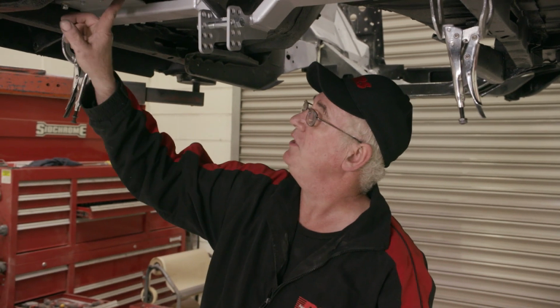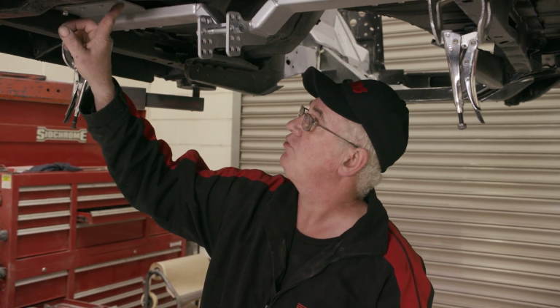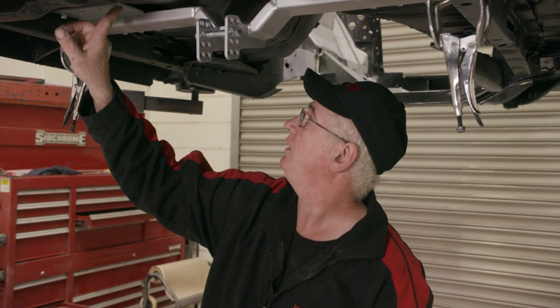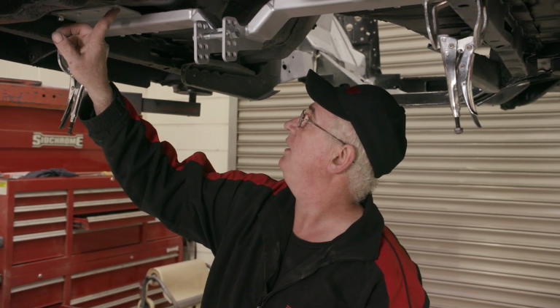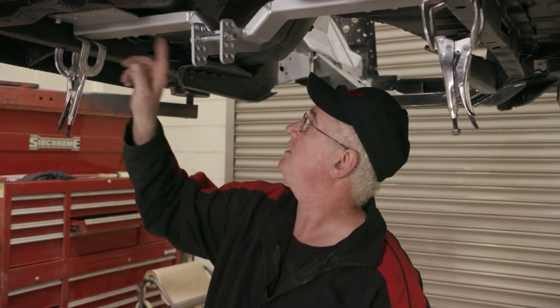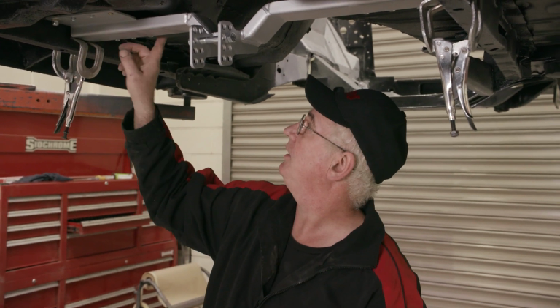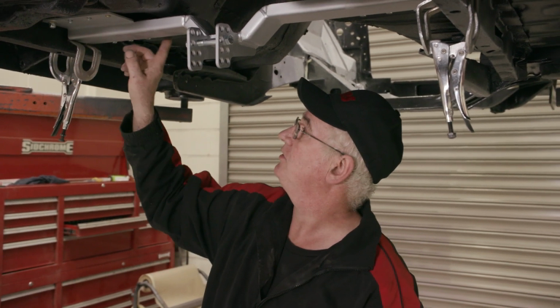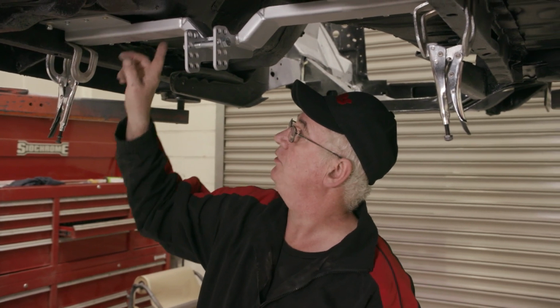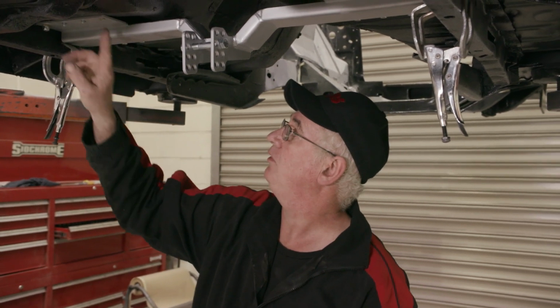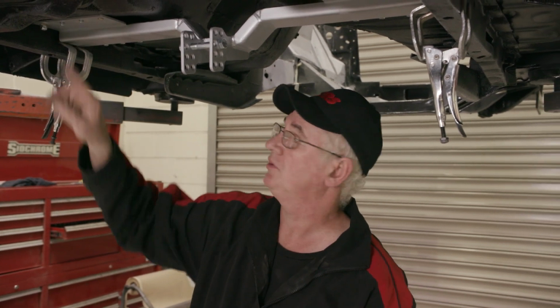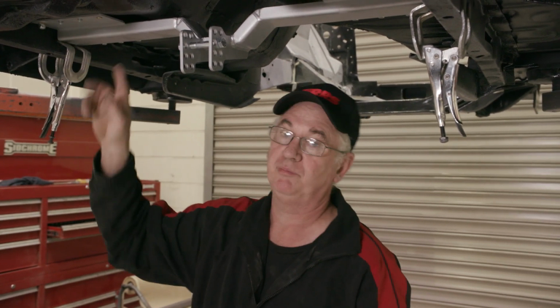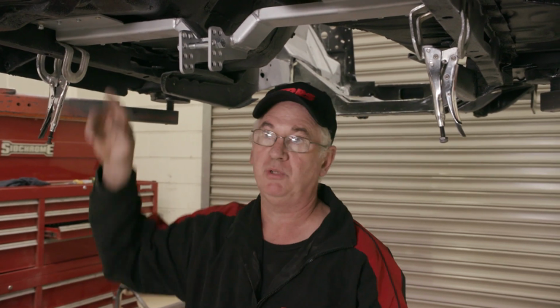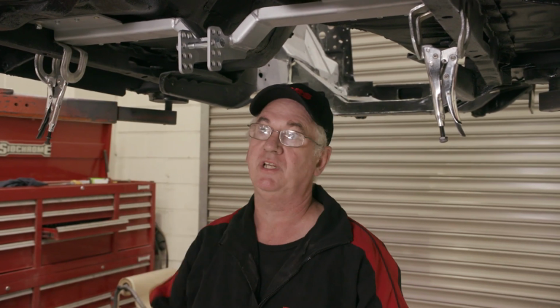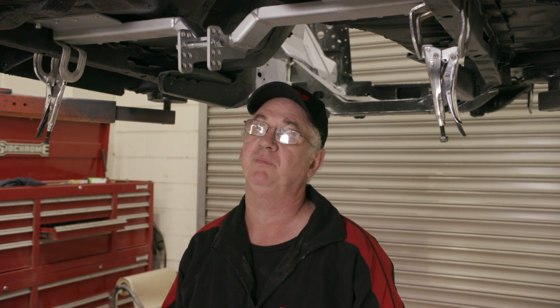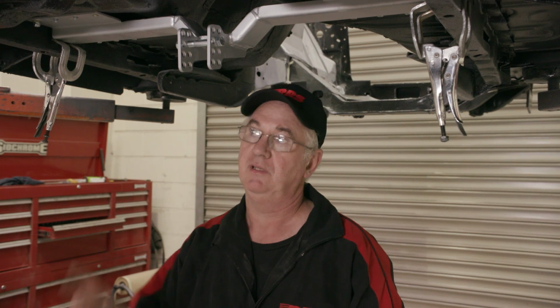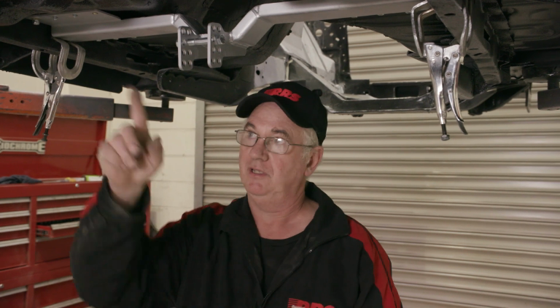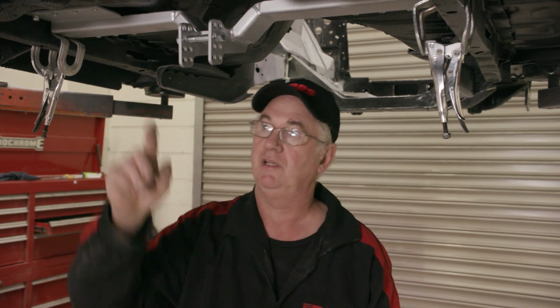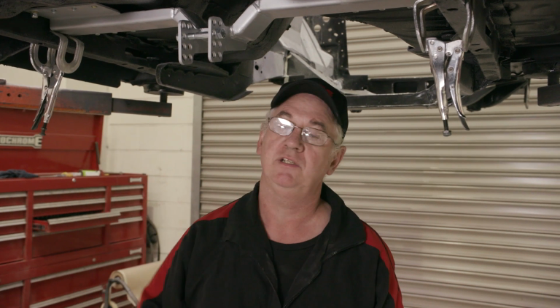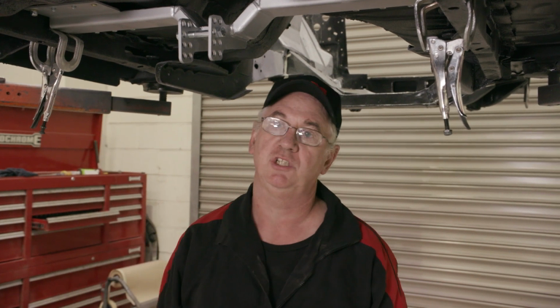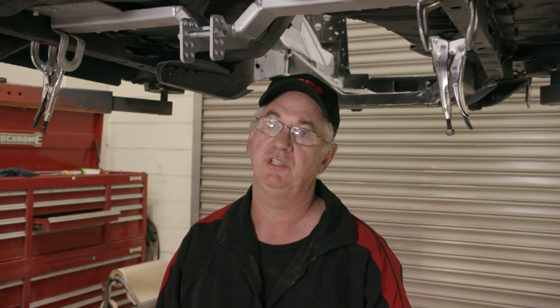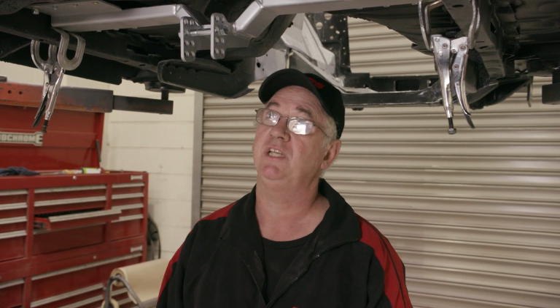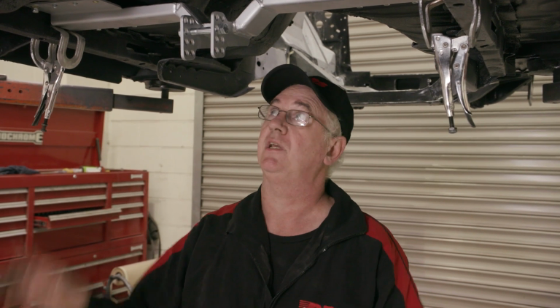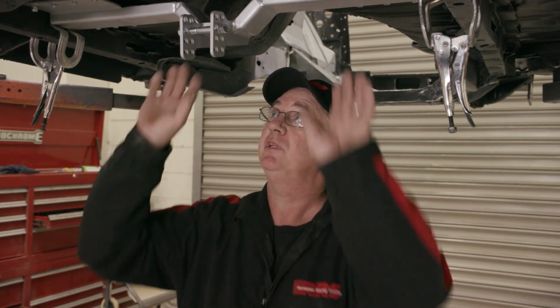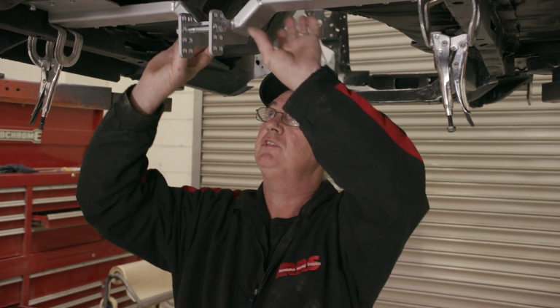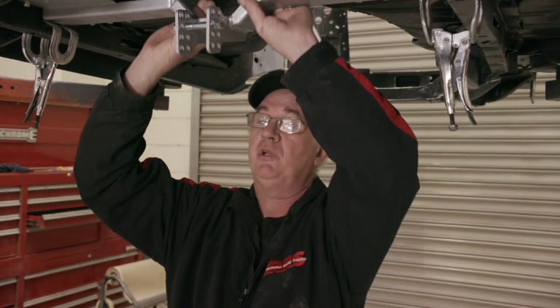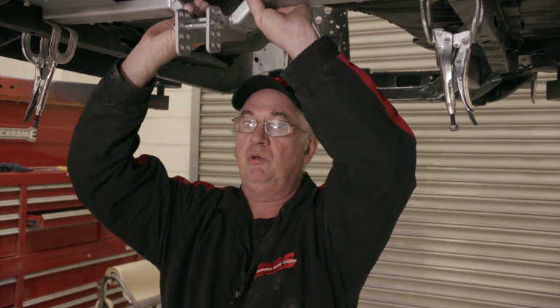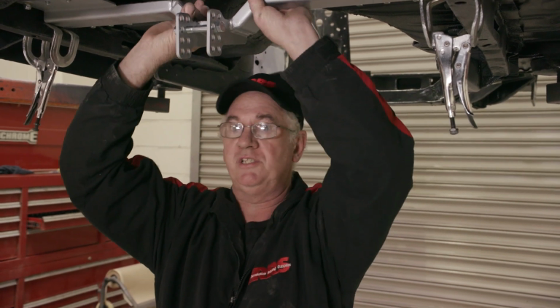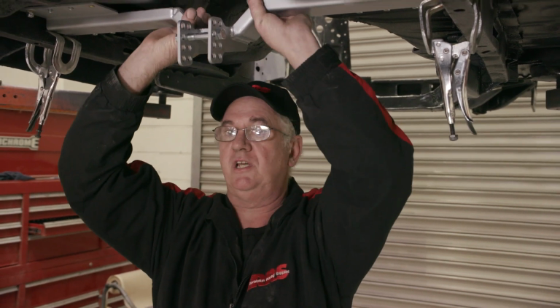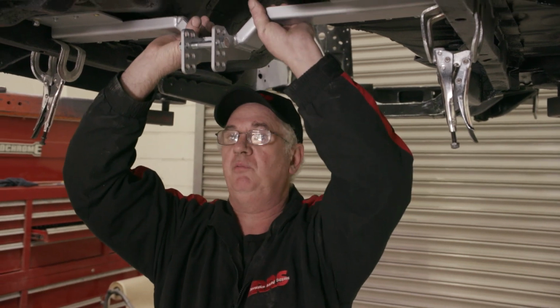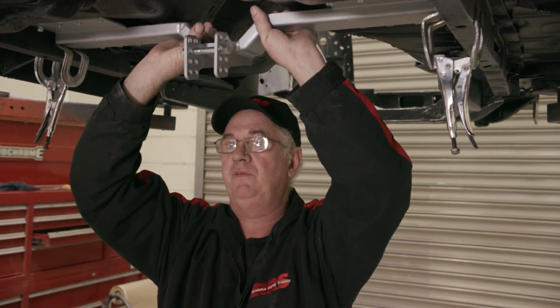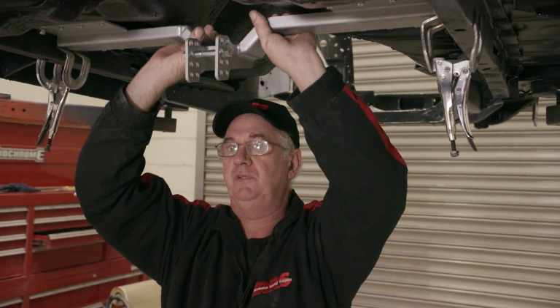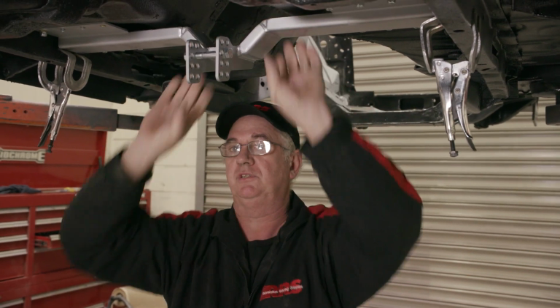Once that's done, you can go straight ahead and drill all the bolt holes. We'll finish drilling these last two holes, bolt it up, and then I'll show you the next step. This is what I always start with first.